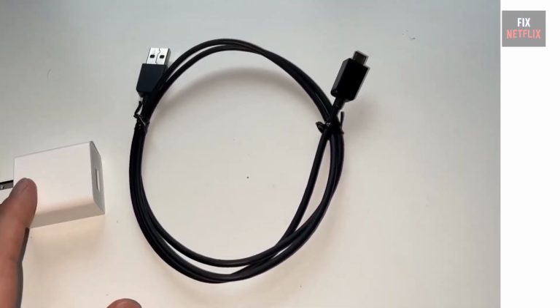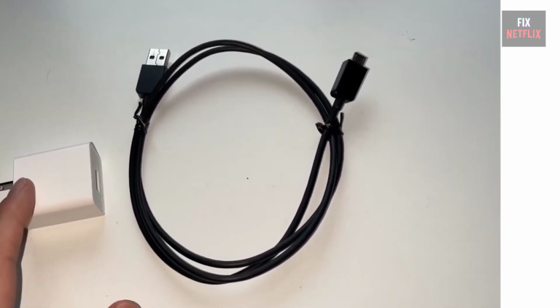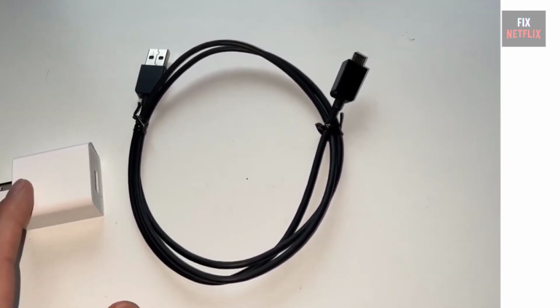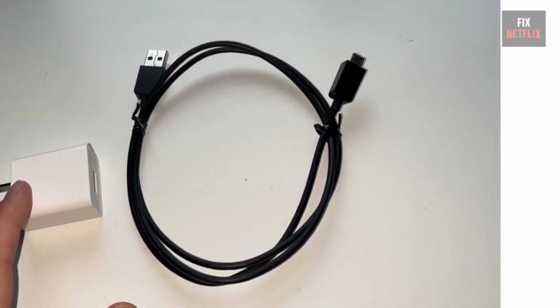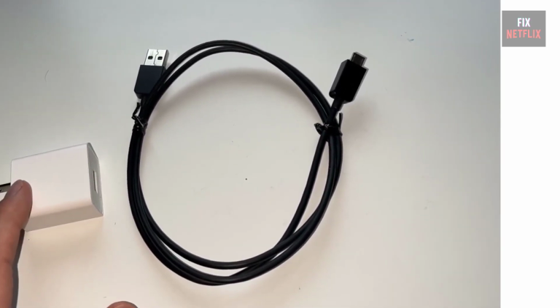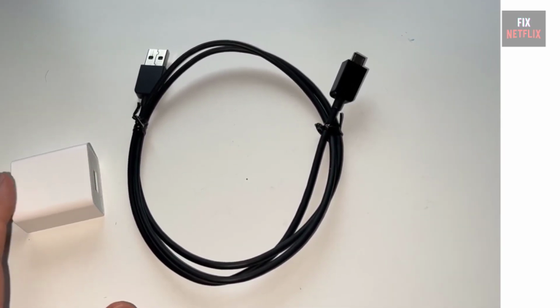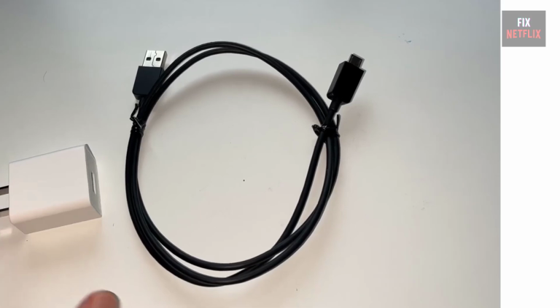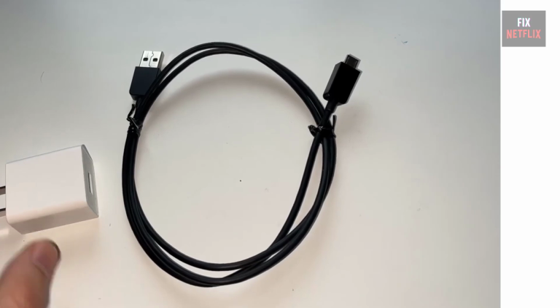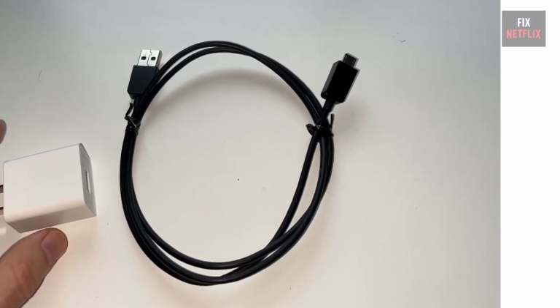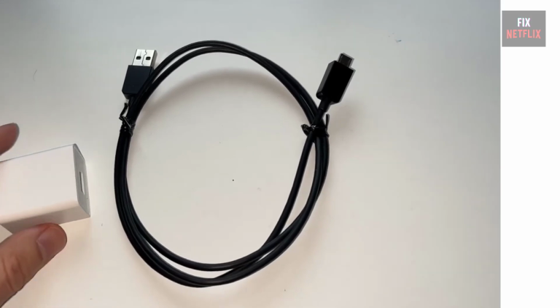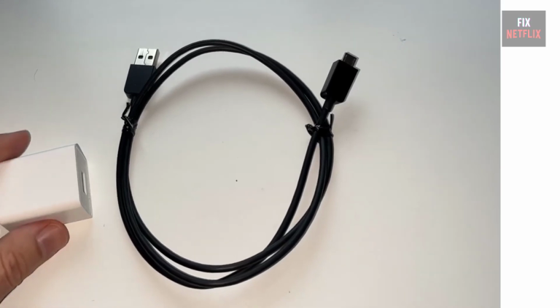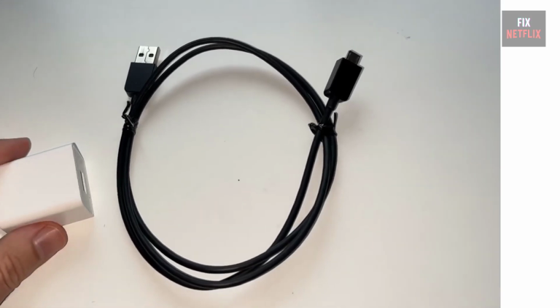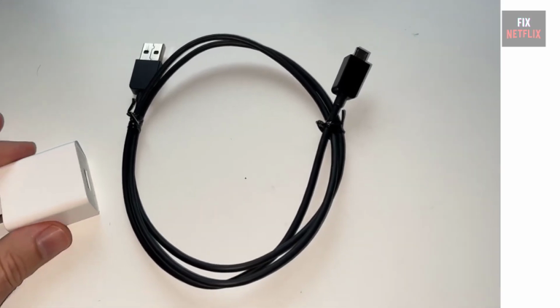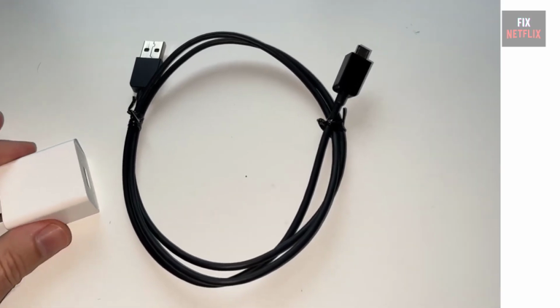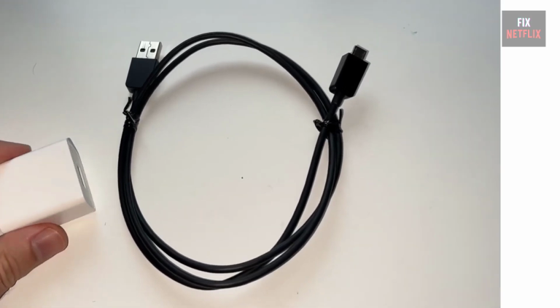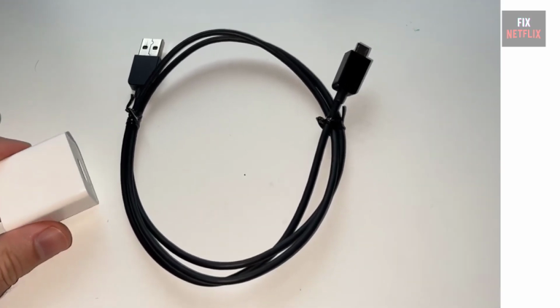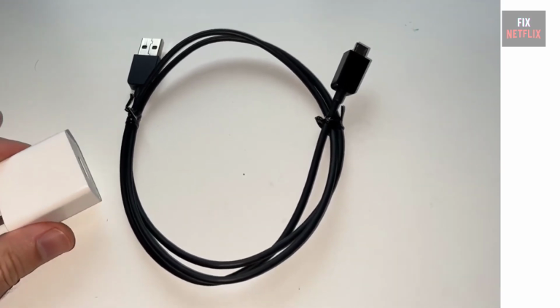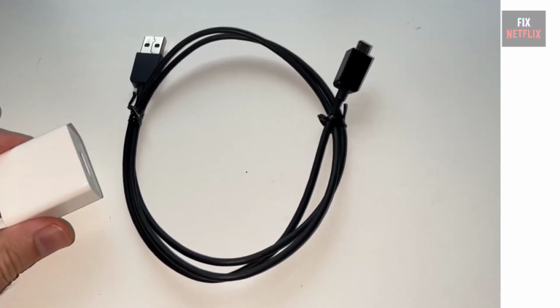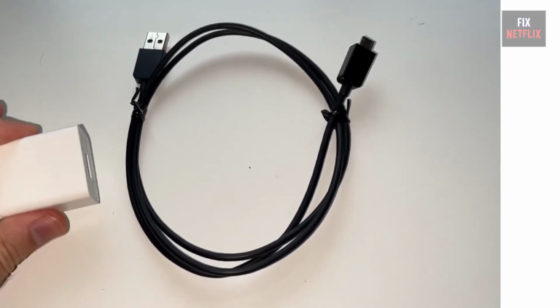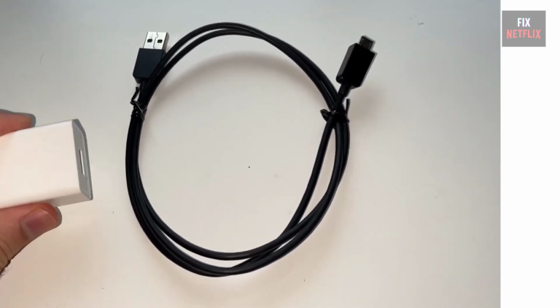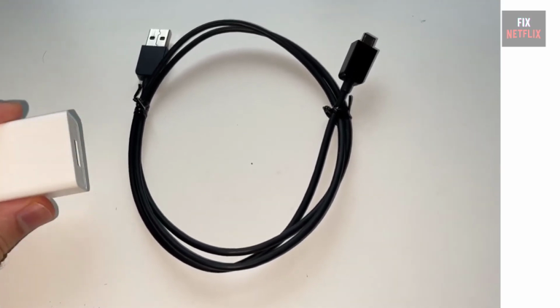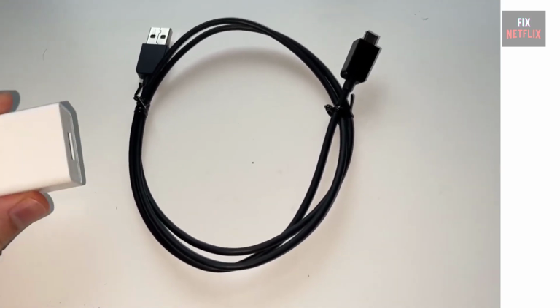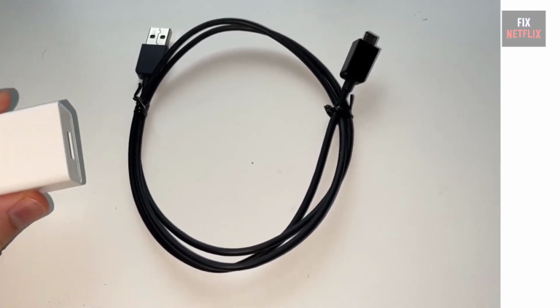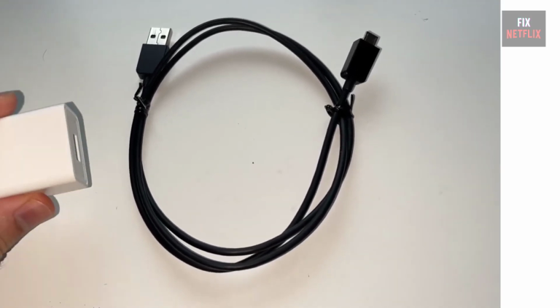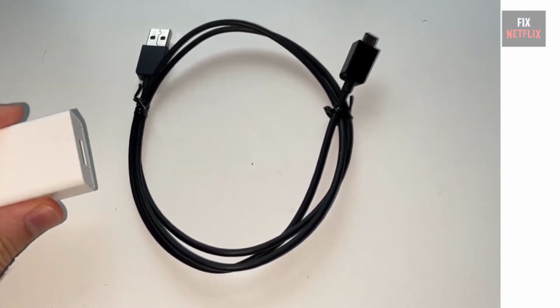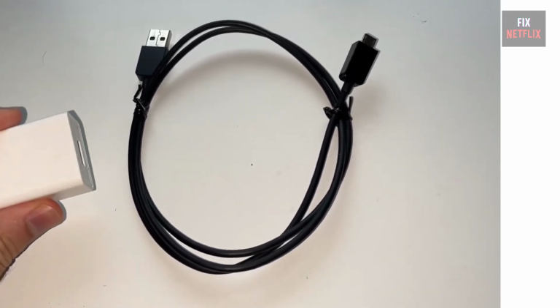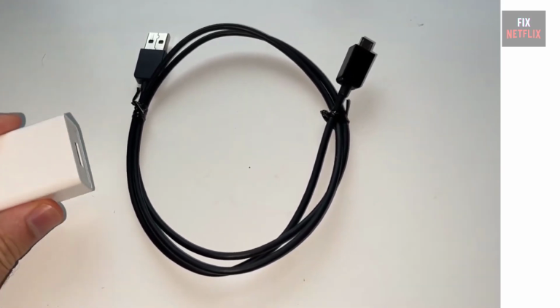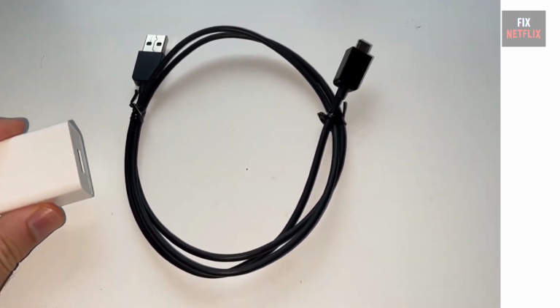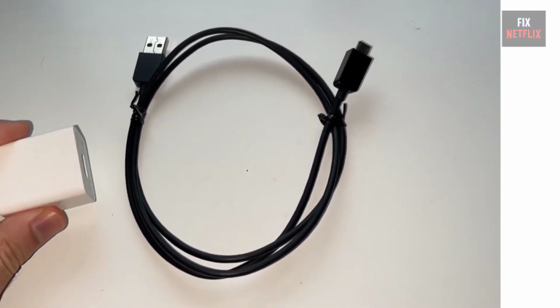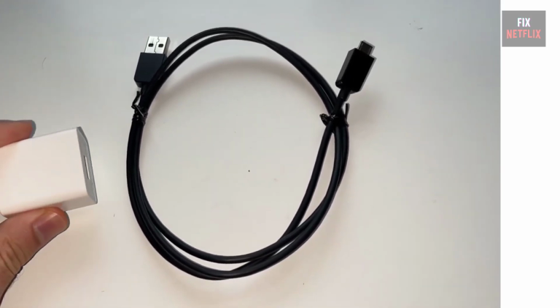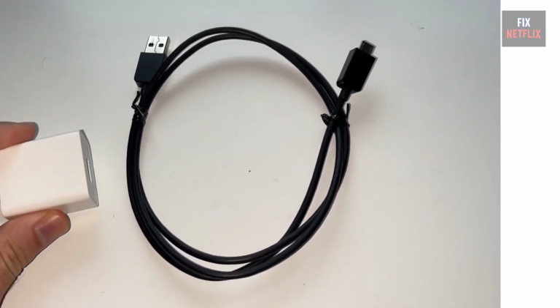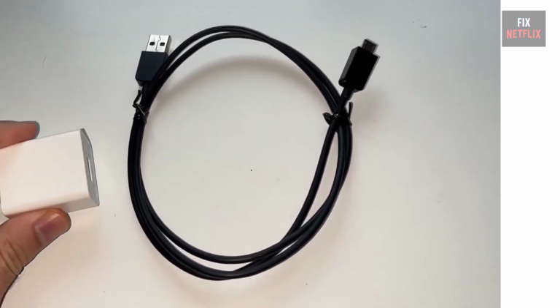Links to compatible power adapters and cables can be found in the description and pinned comment below.